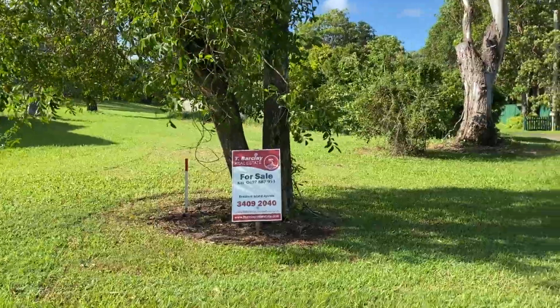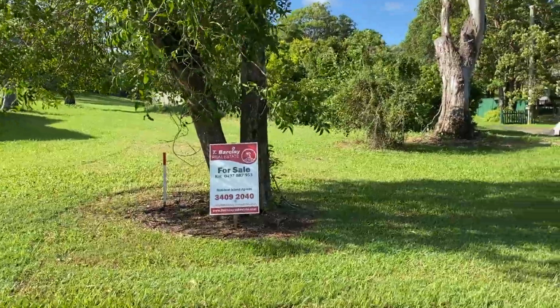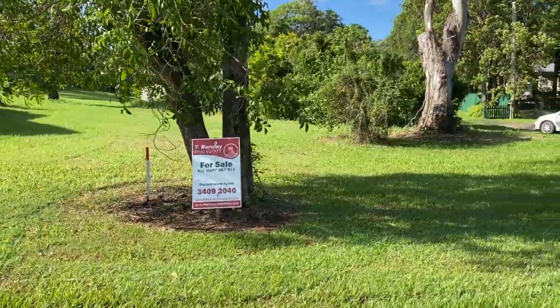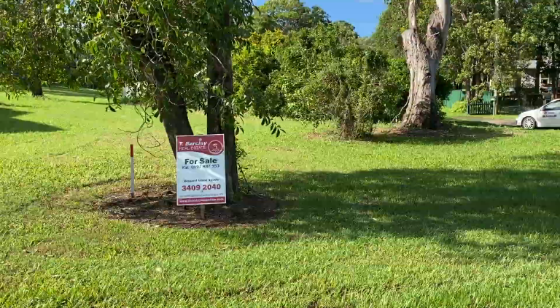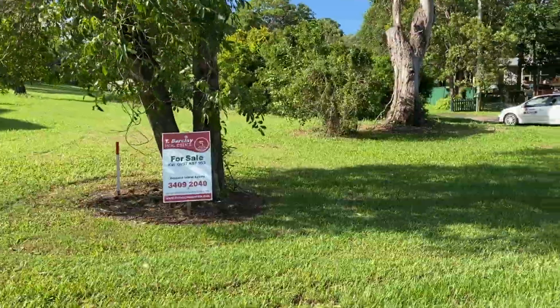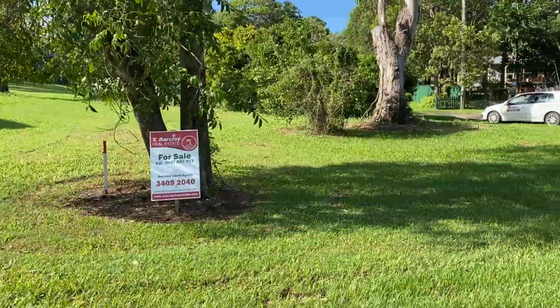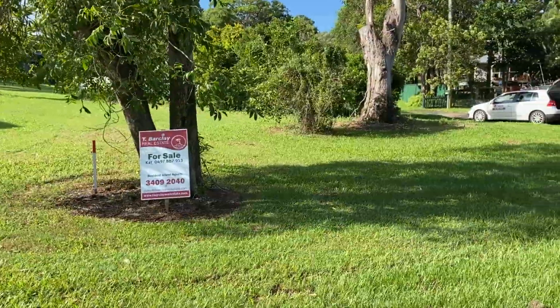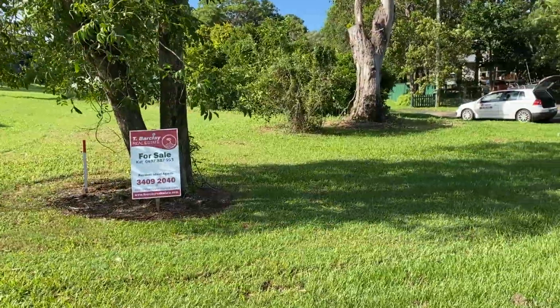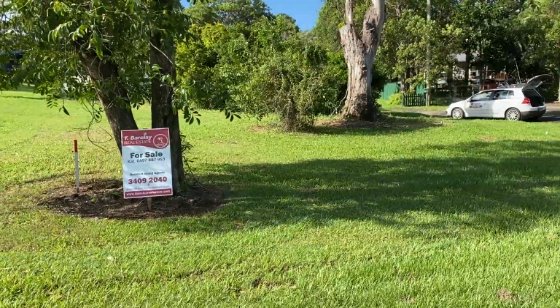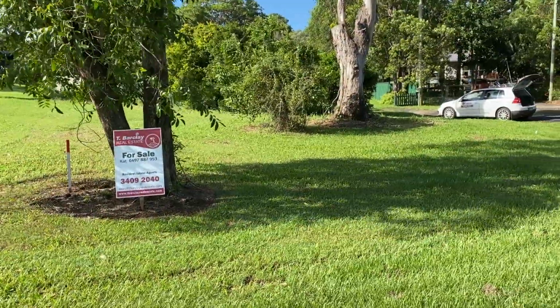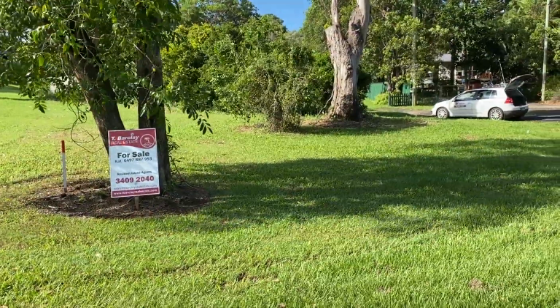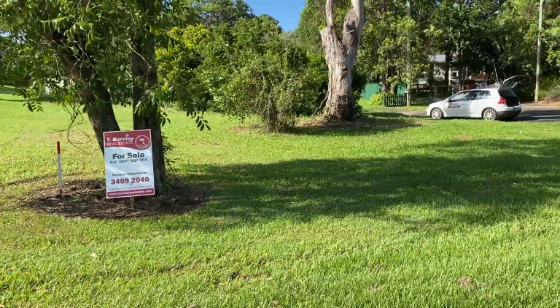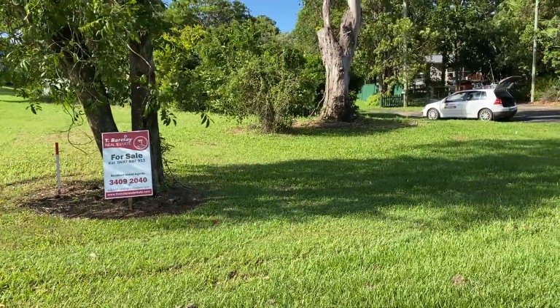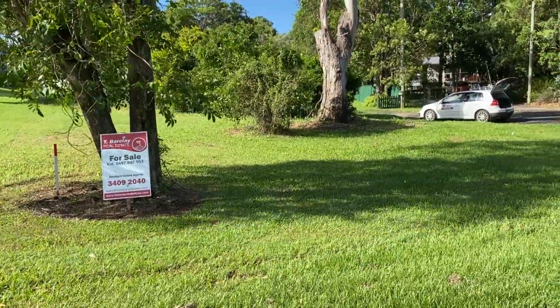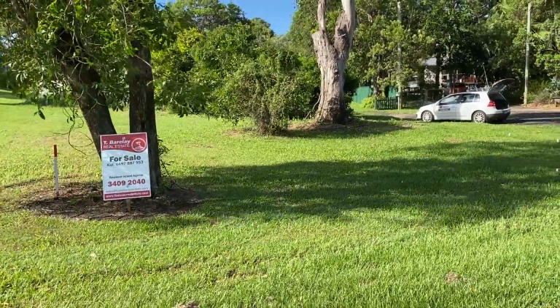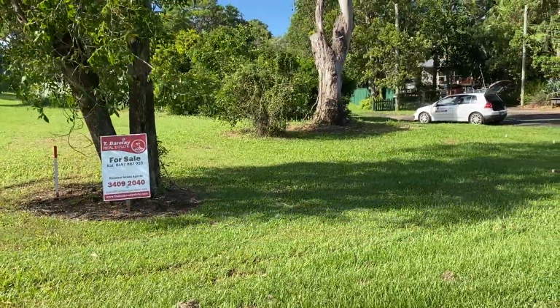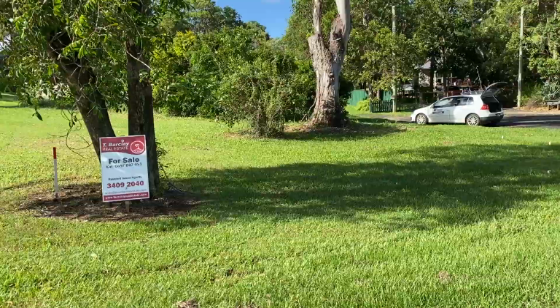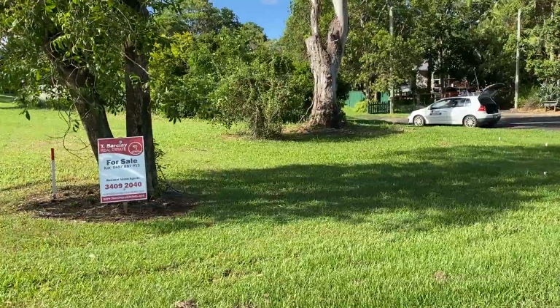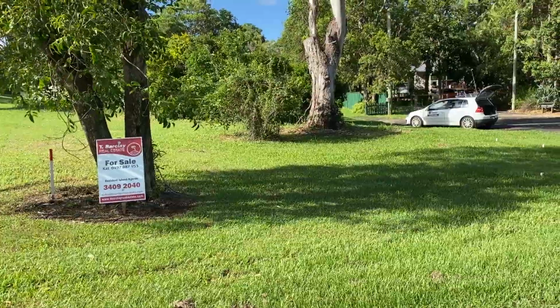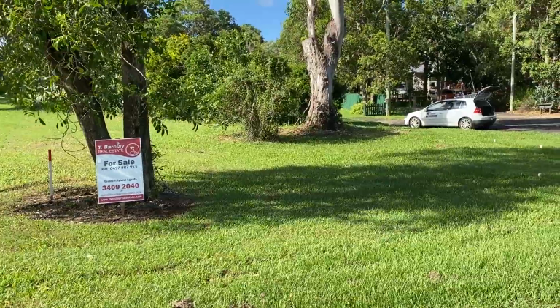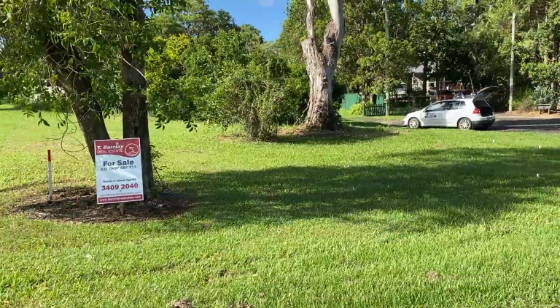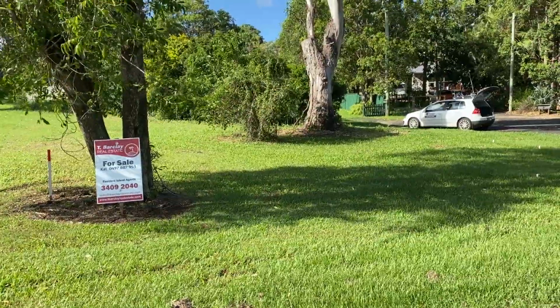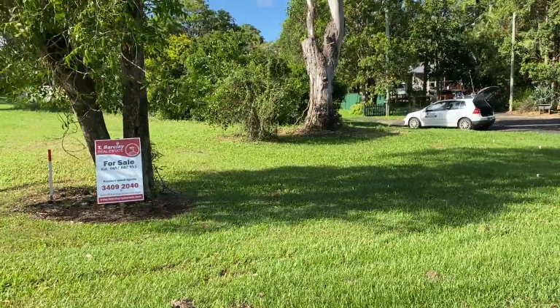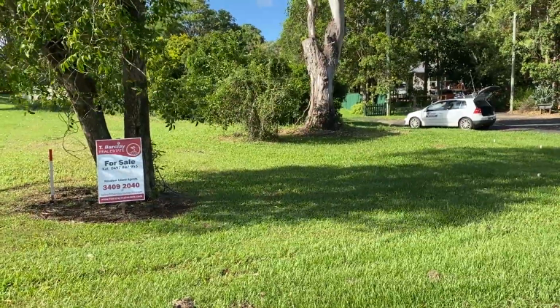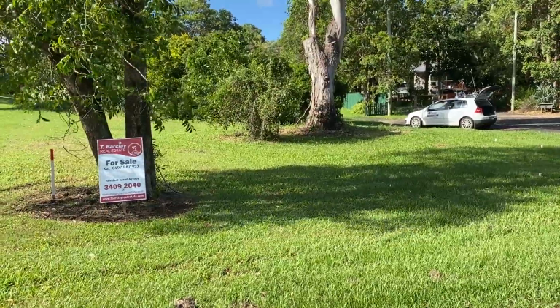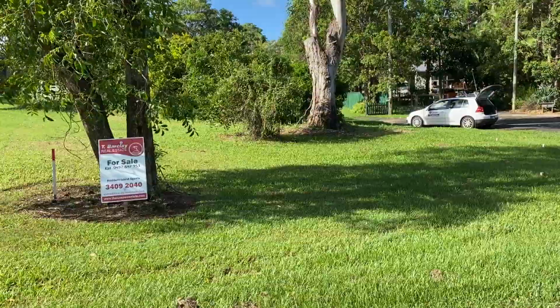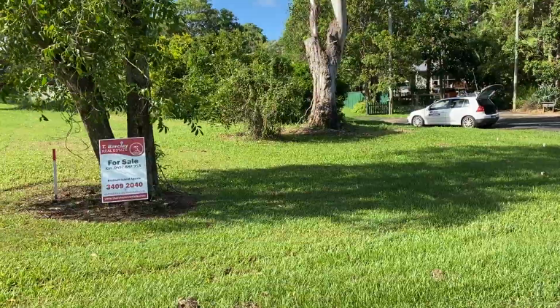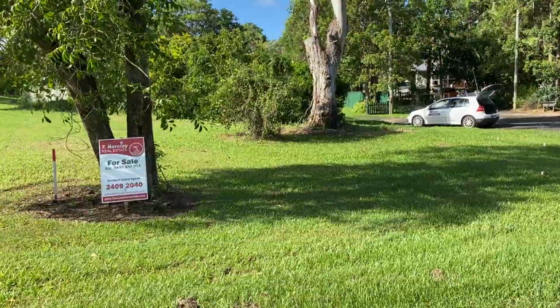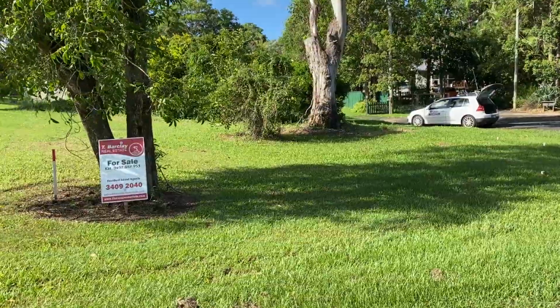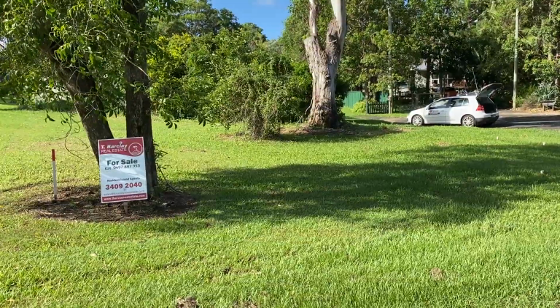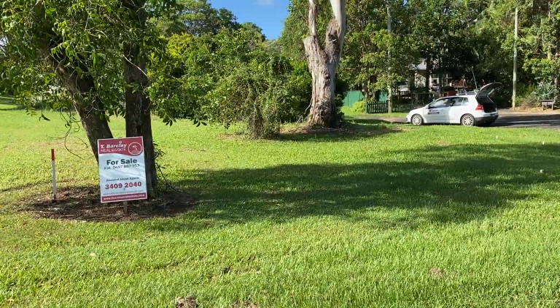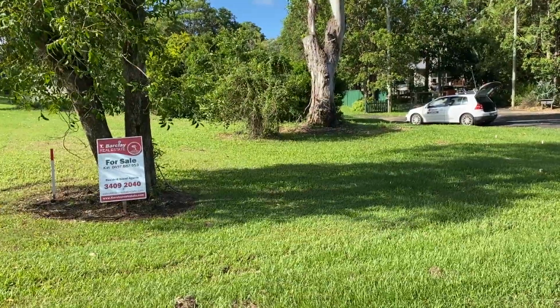This is 31 Melaleuca Drive, Lamb Island. Contact Kat from Te Barclay Real Estate if you are interested.